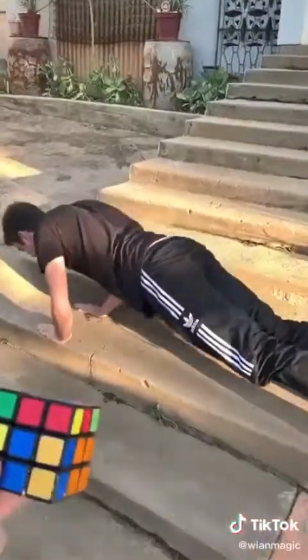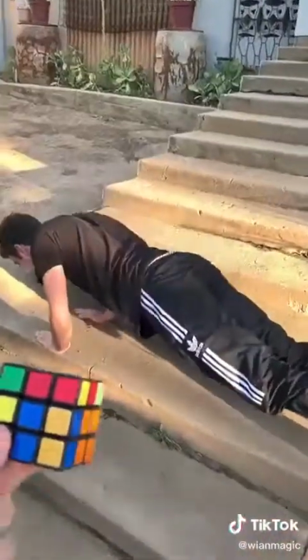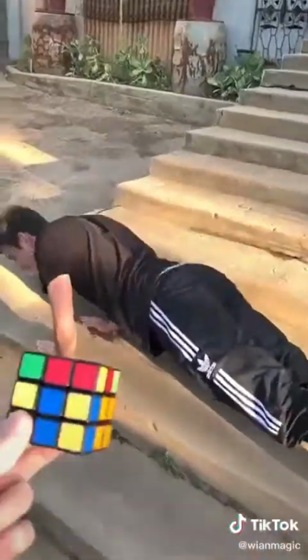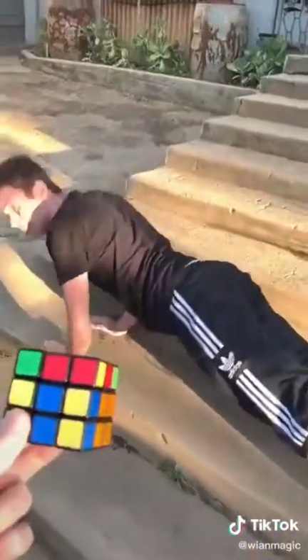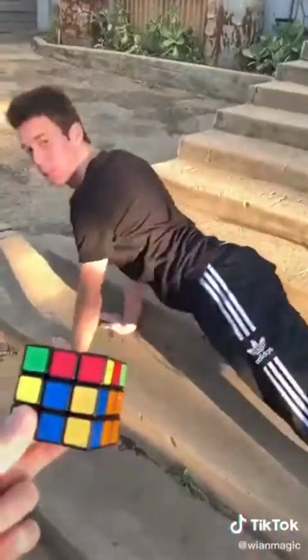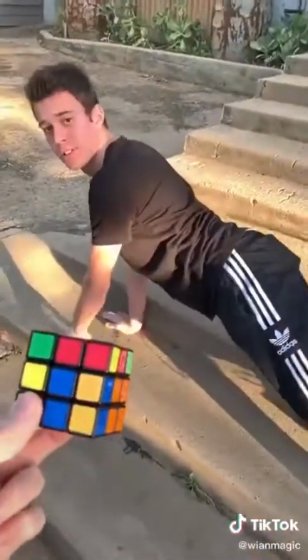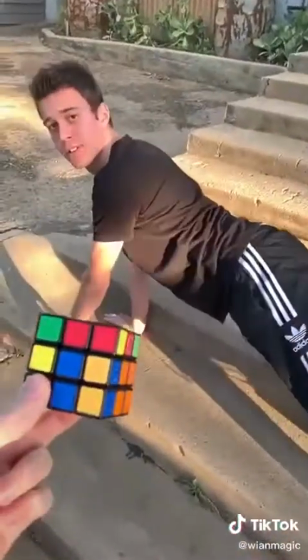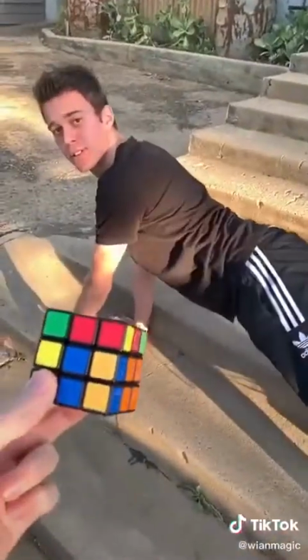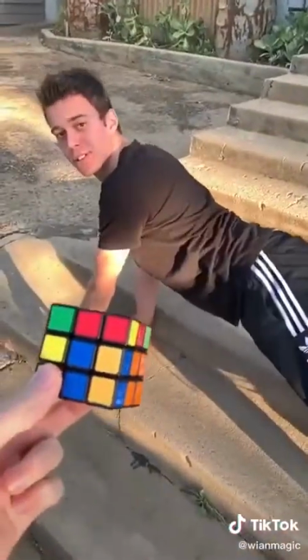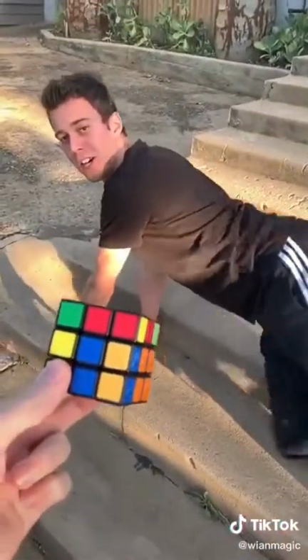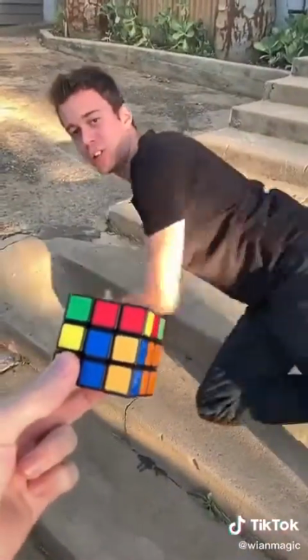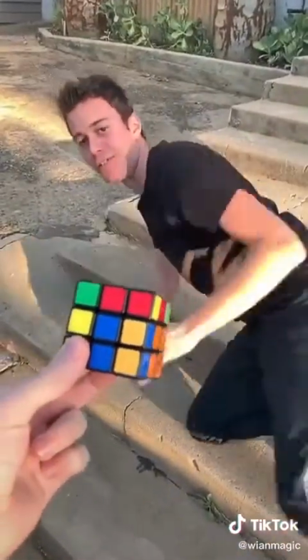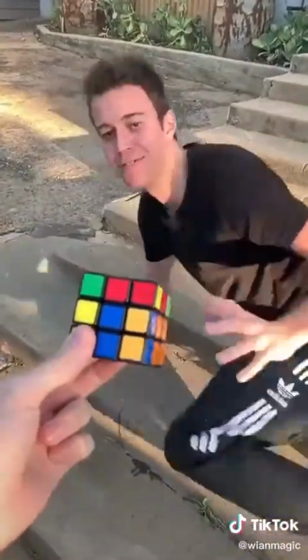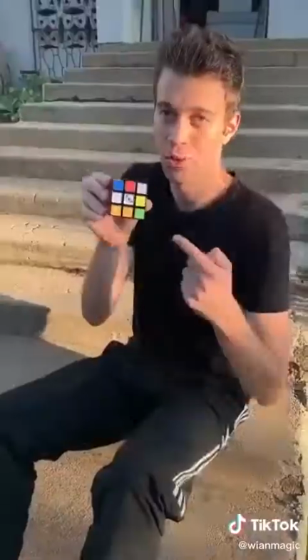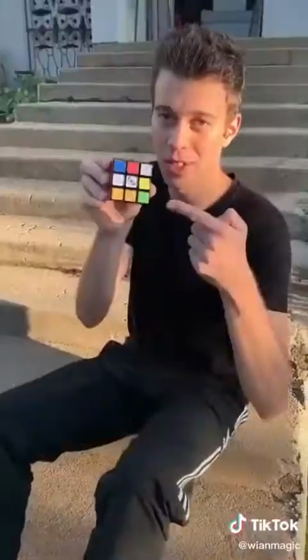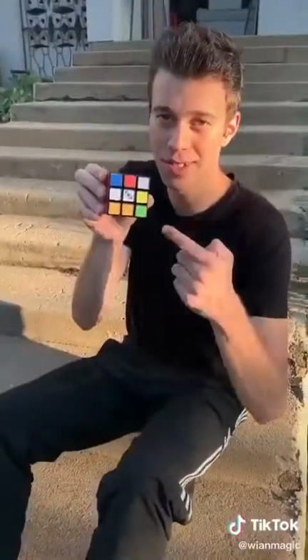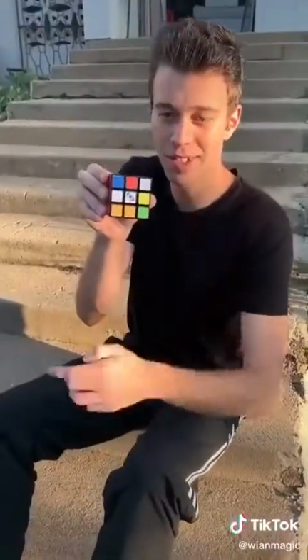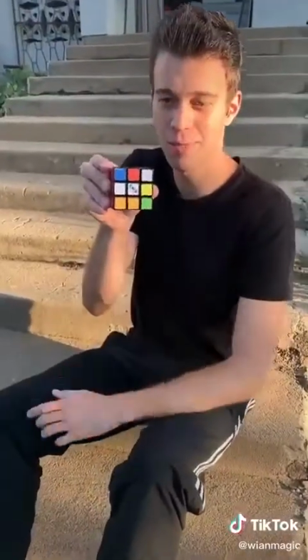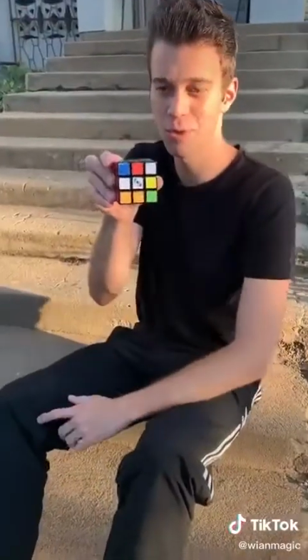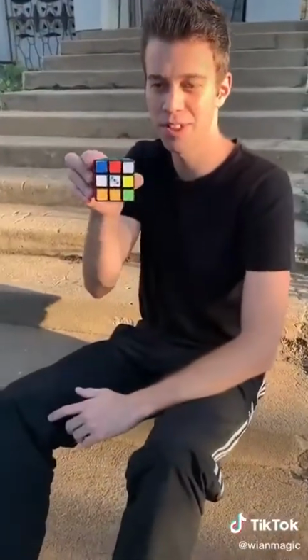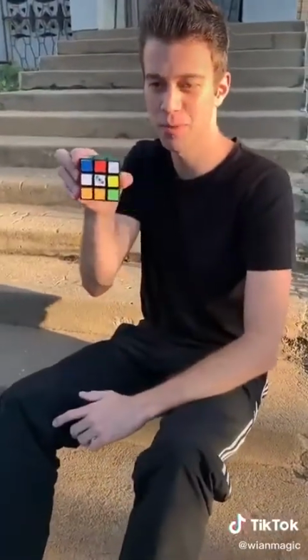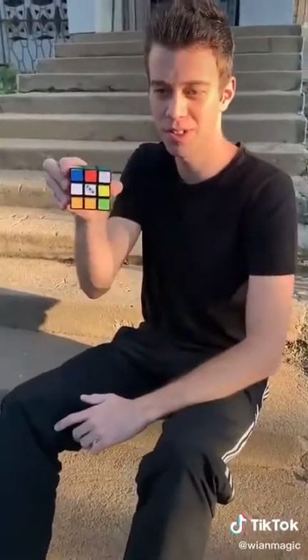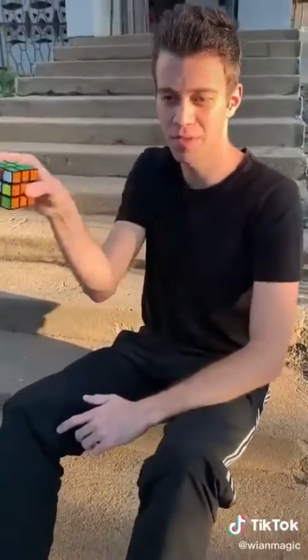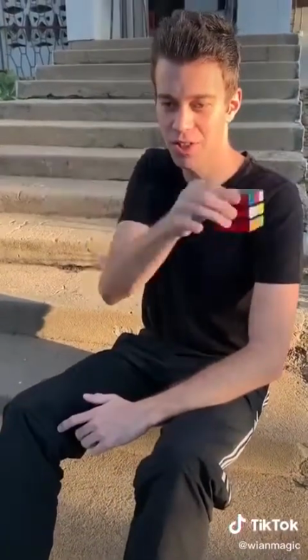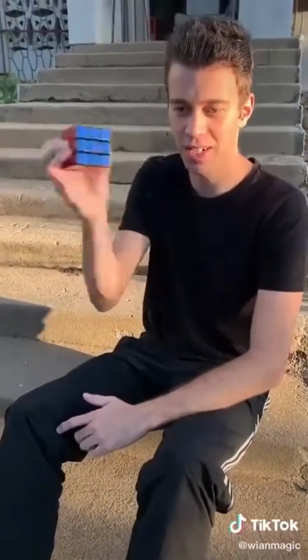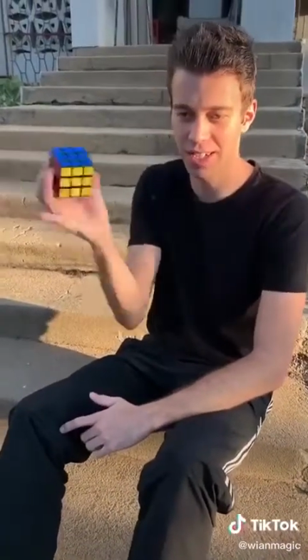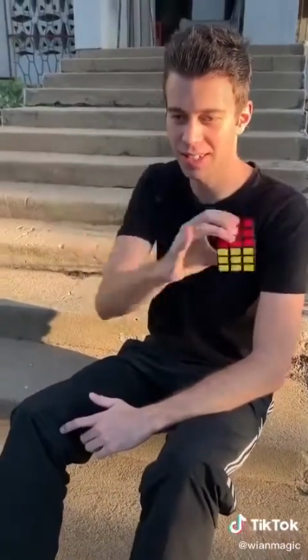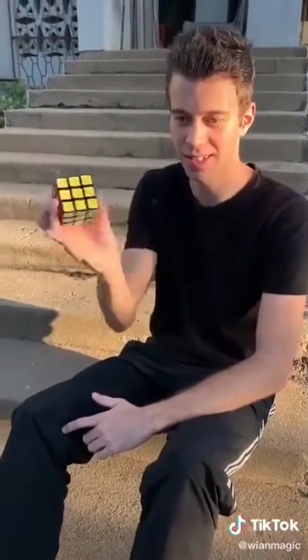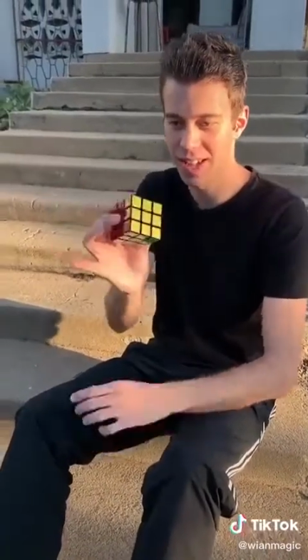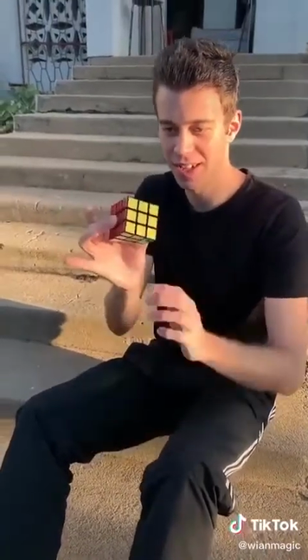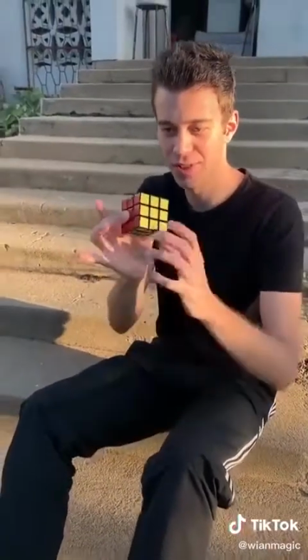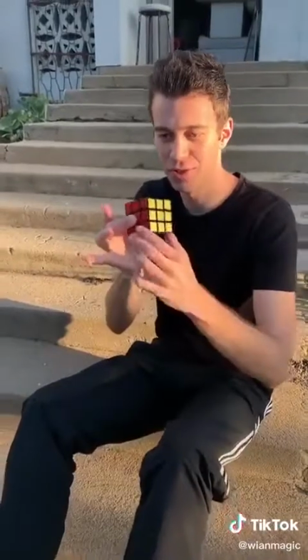Bjorn, teach me a magic trick. I got it. Watch the mixed-up Rubik's Cube — just give it a shake like this, and it's solved.